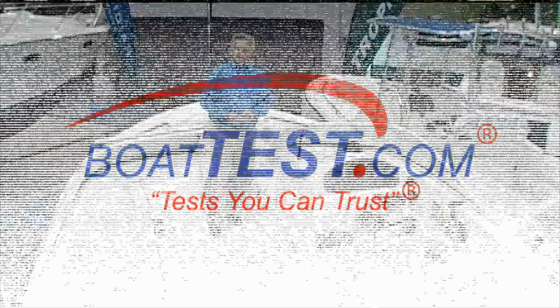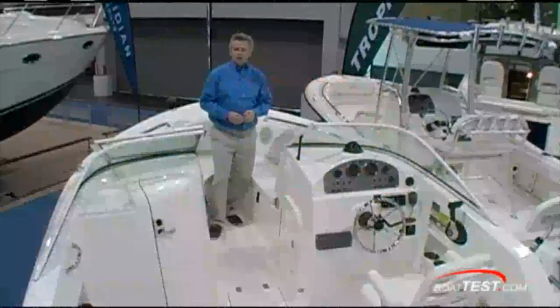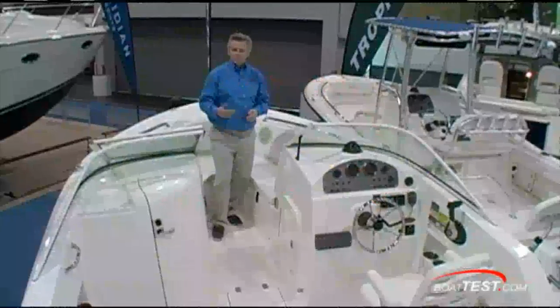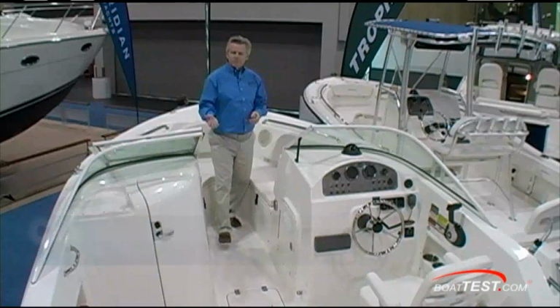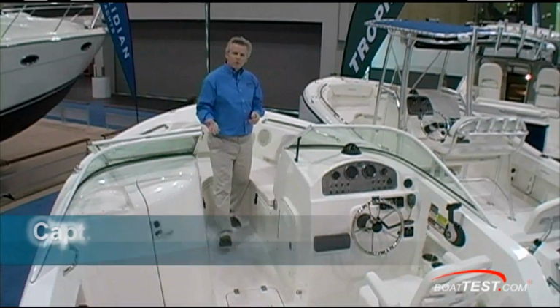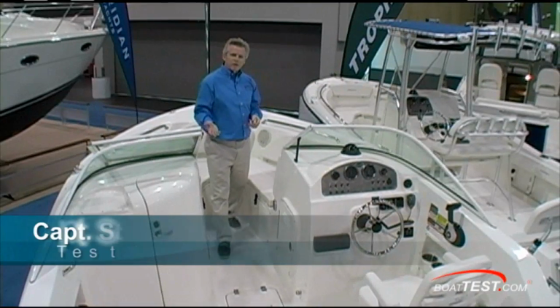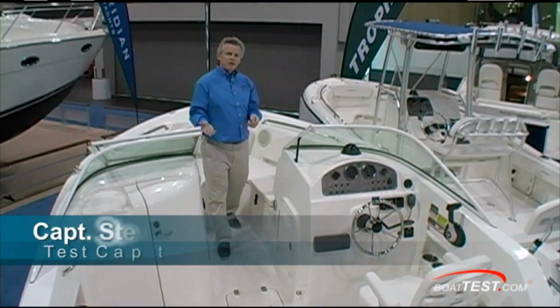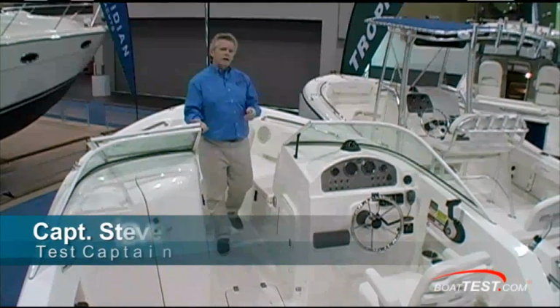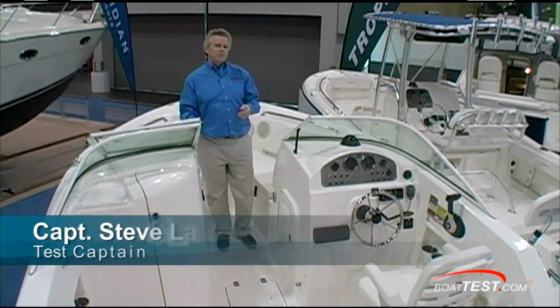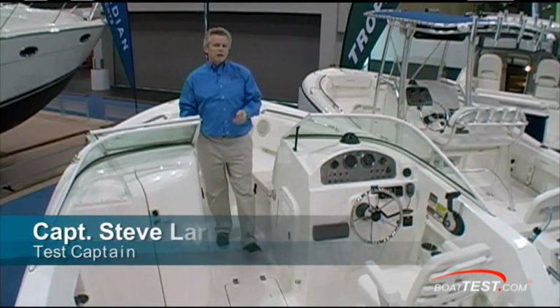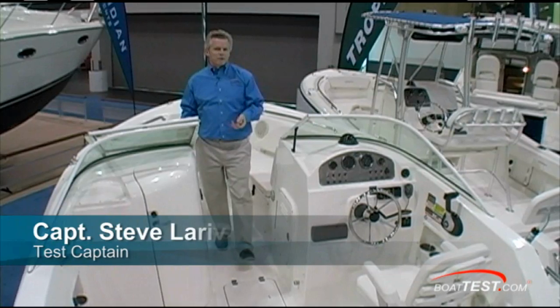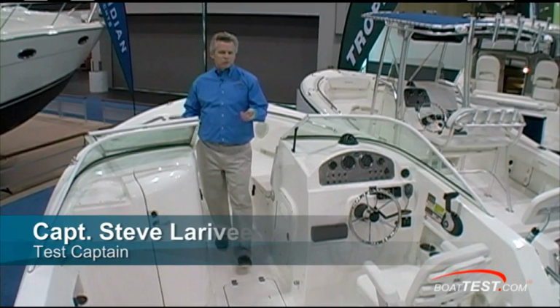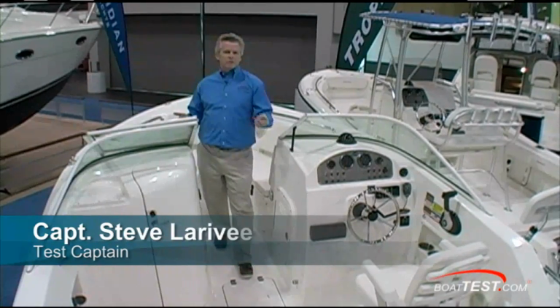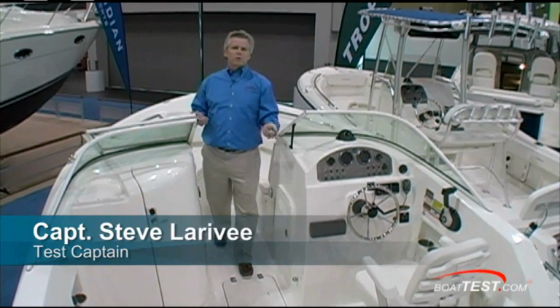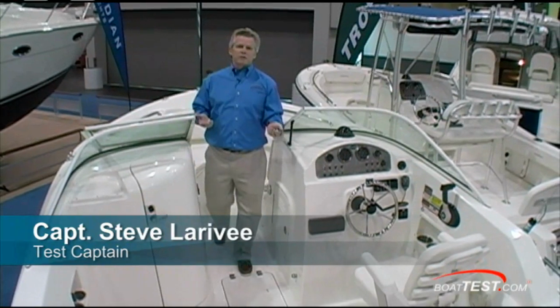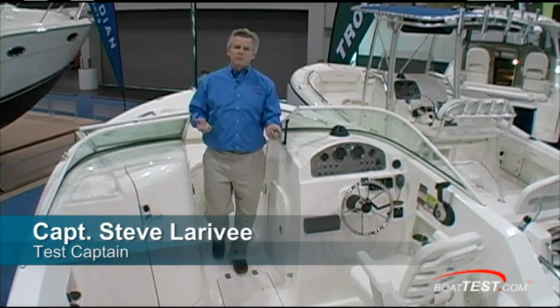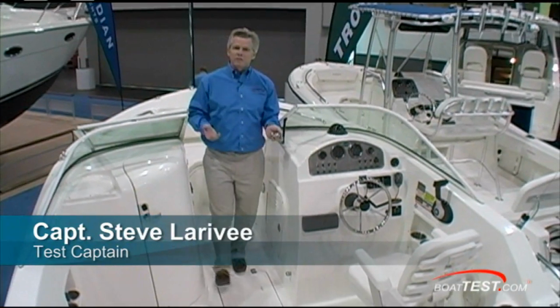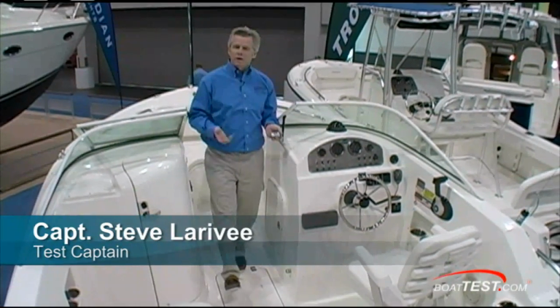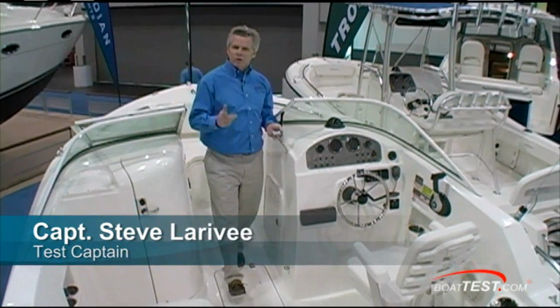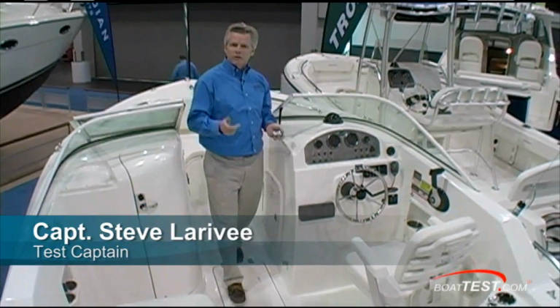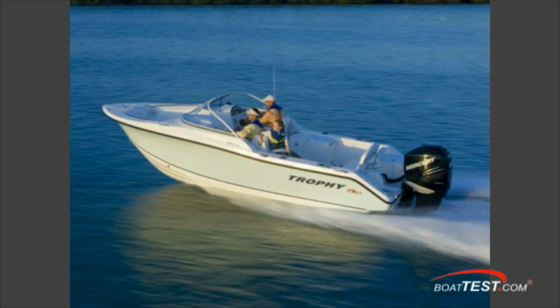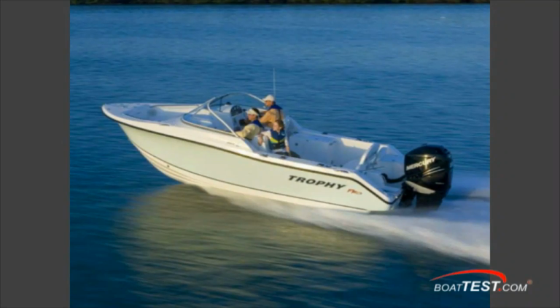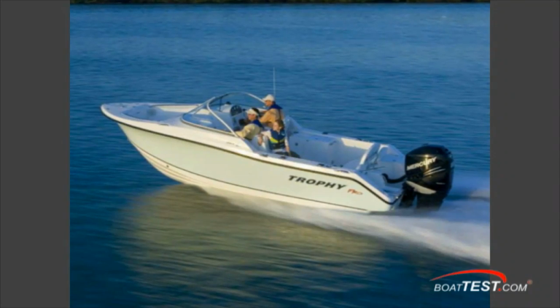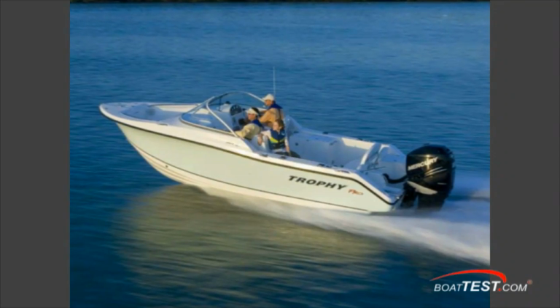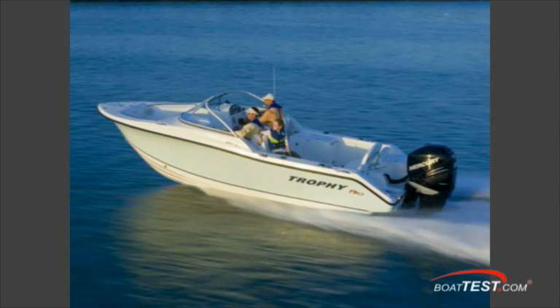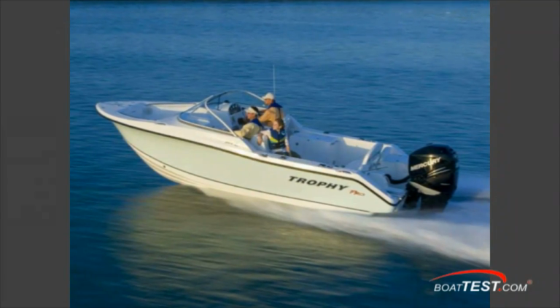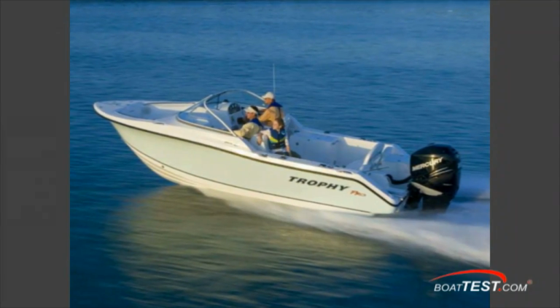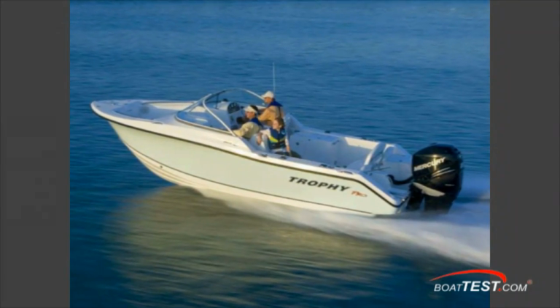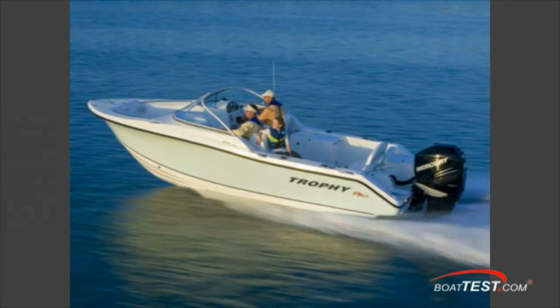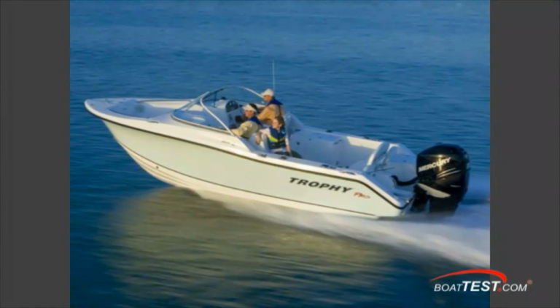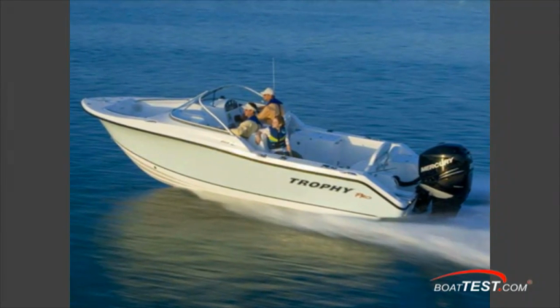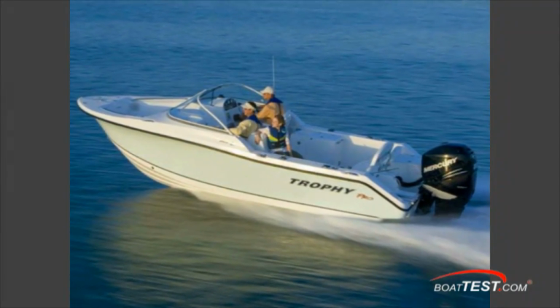Captain Steve from BoatTest.com. Today I'm on the 2206 DC by Trophy. Let's take a look at some of the features of this fish and ski package.